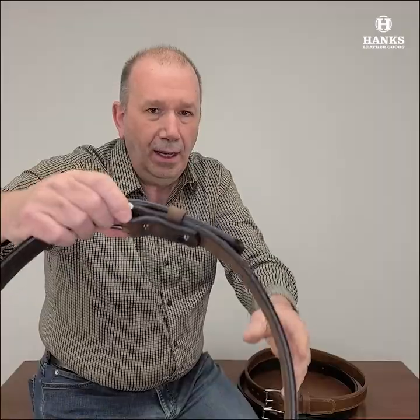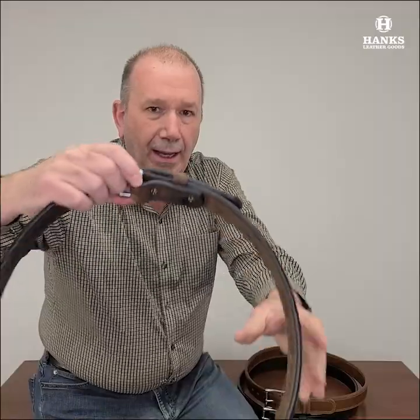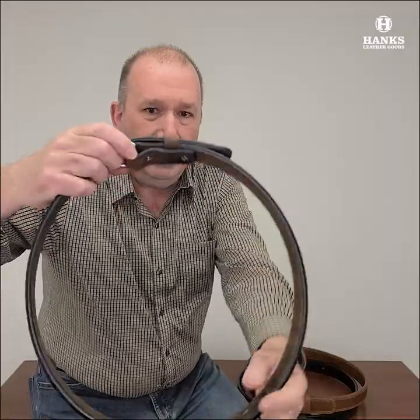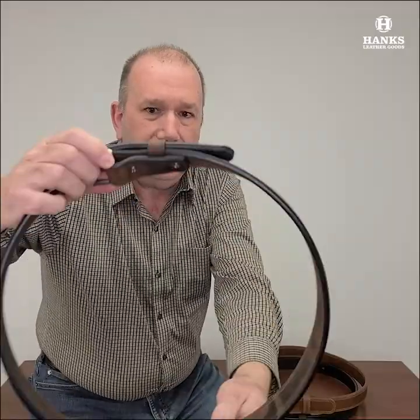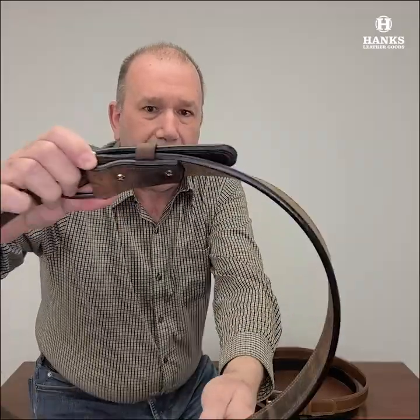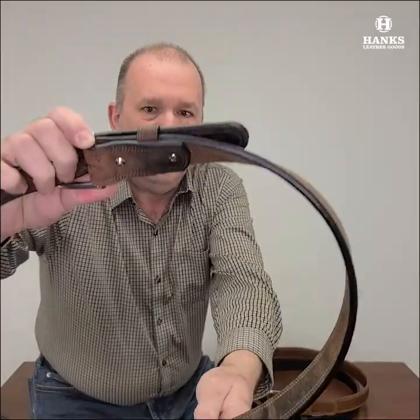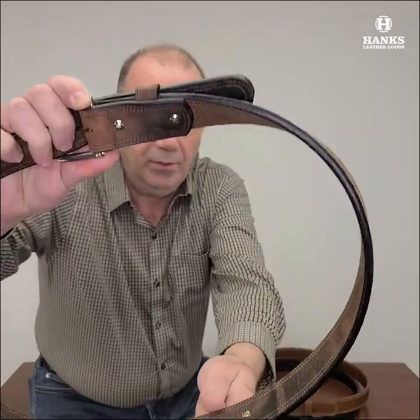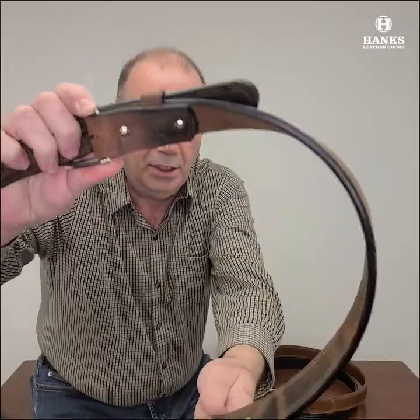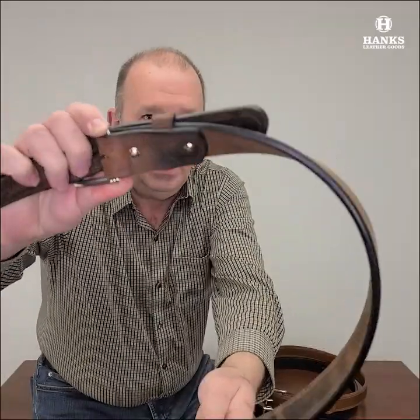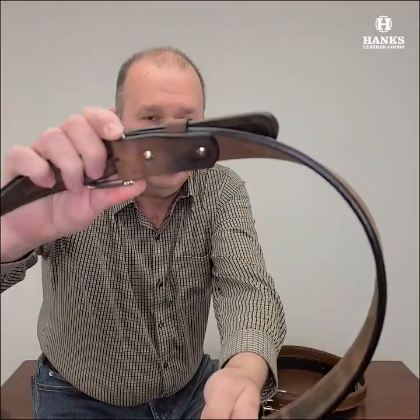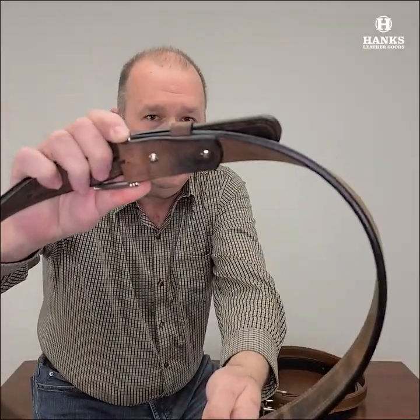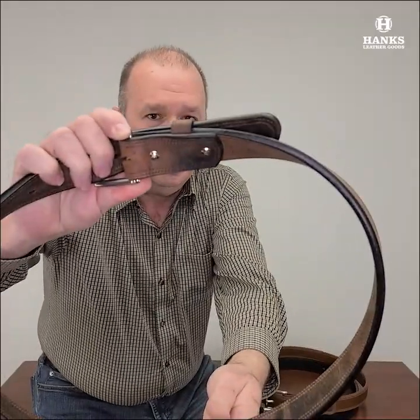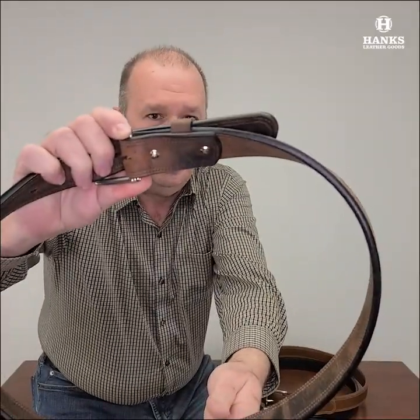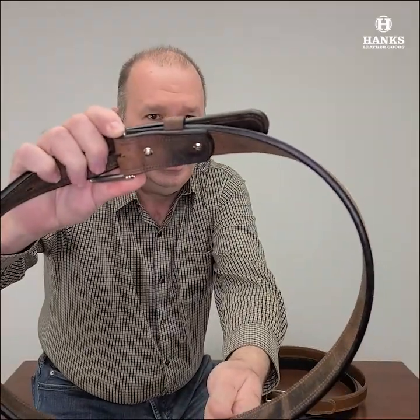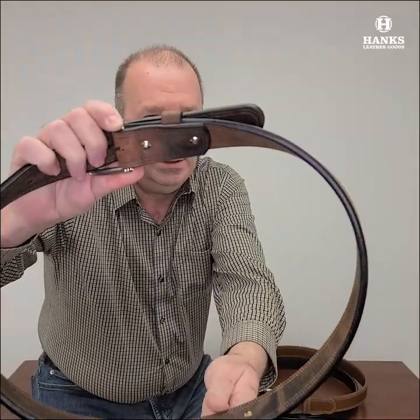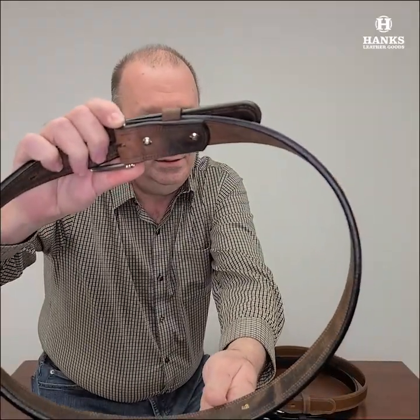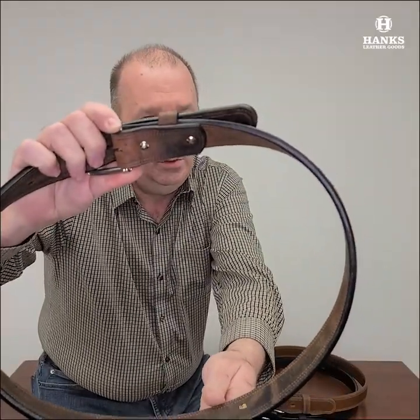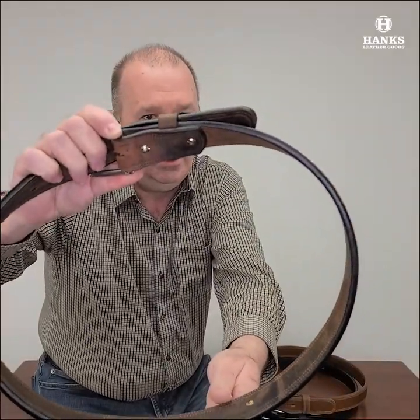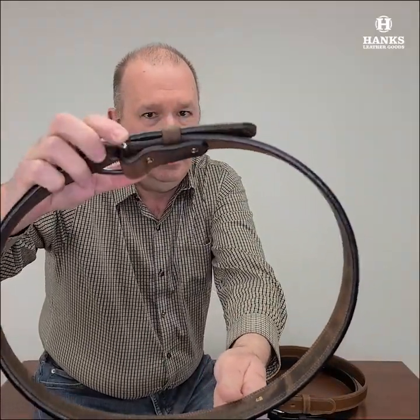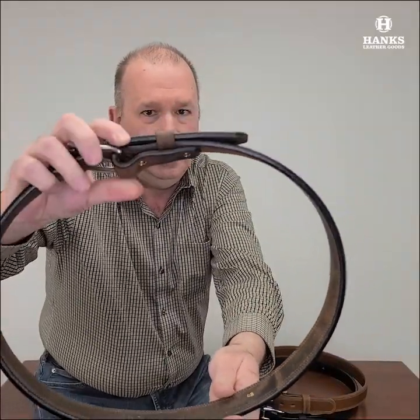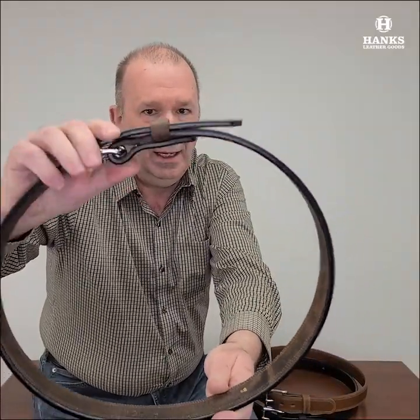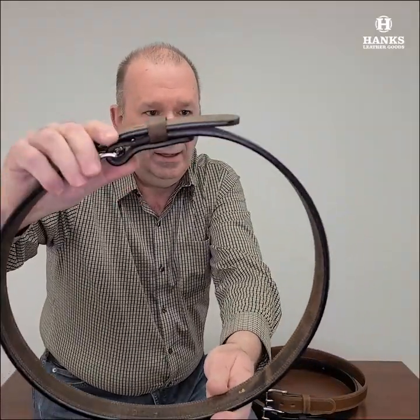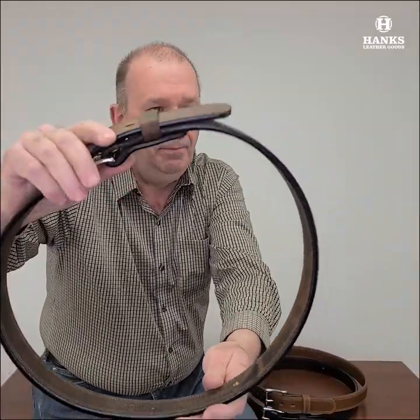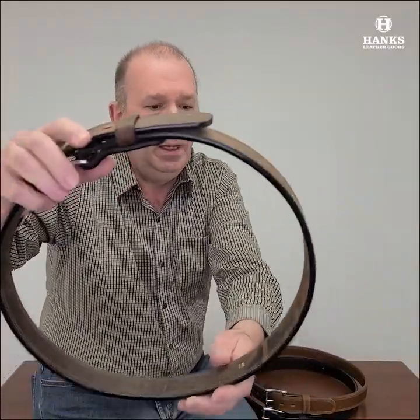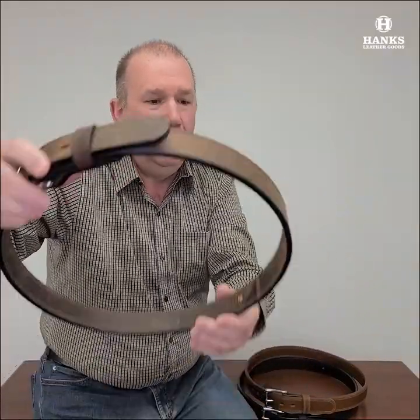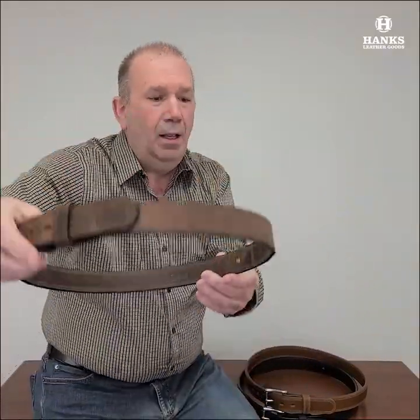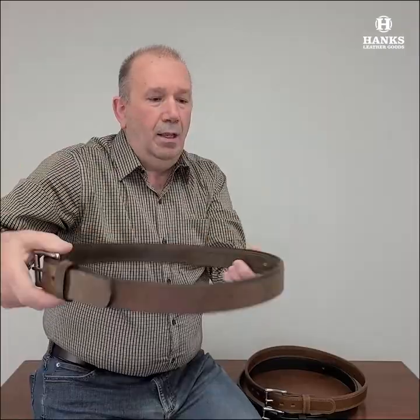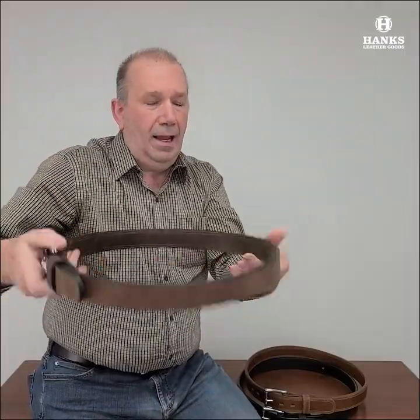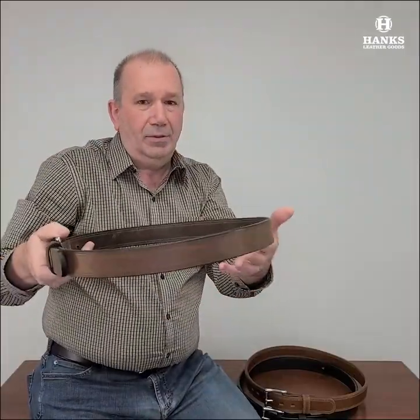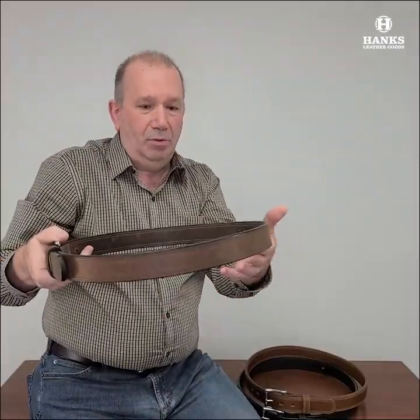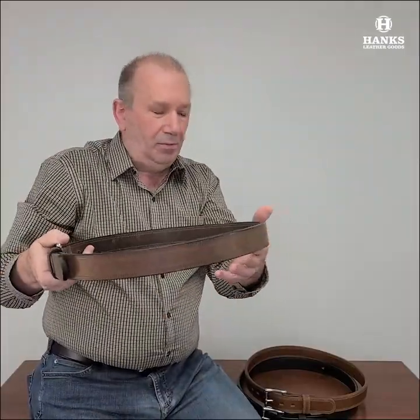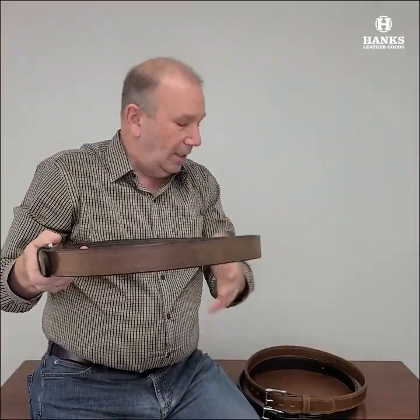It is held together with Chicago screws, so if by chance you do want to remove it, you can. Absolutely beautiful belt.